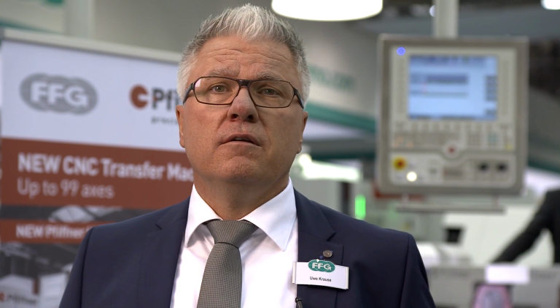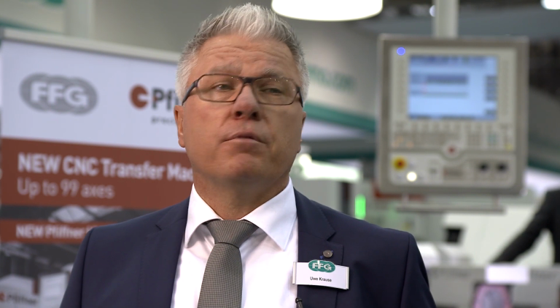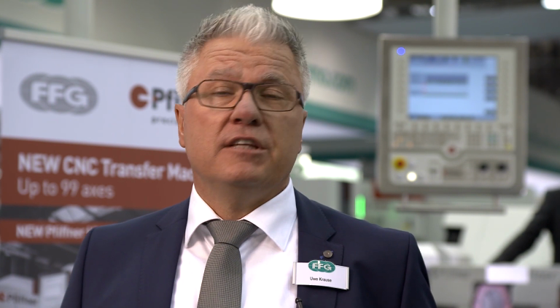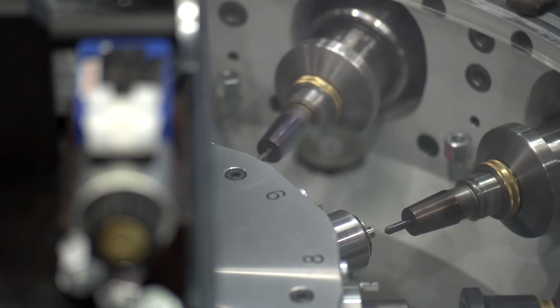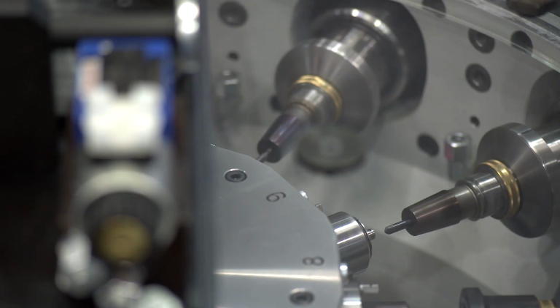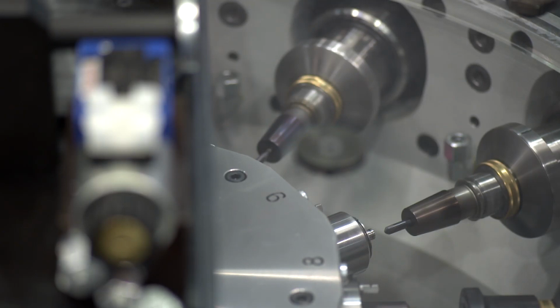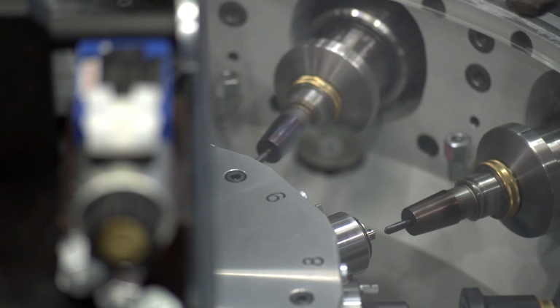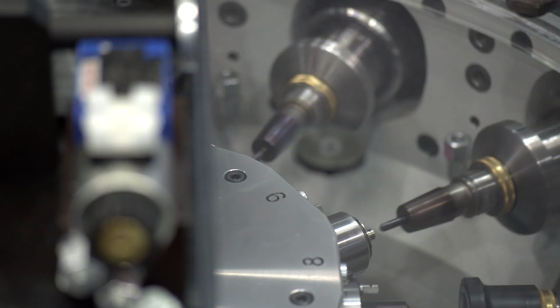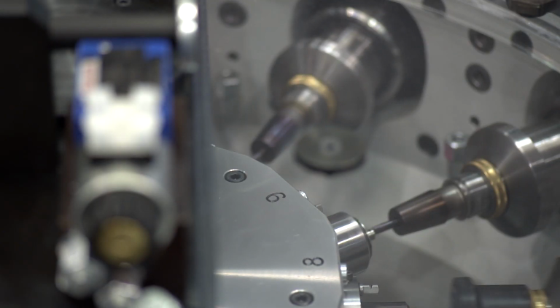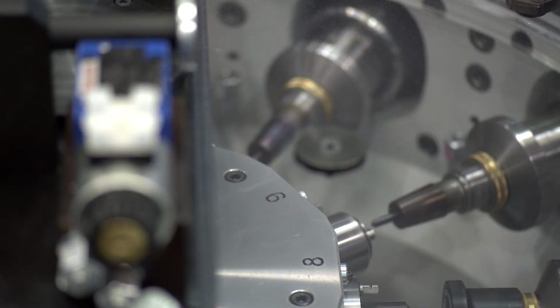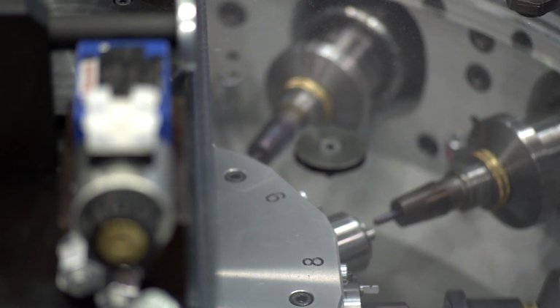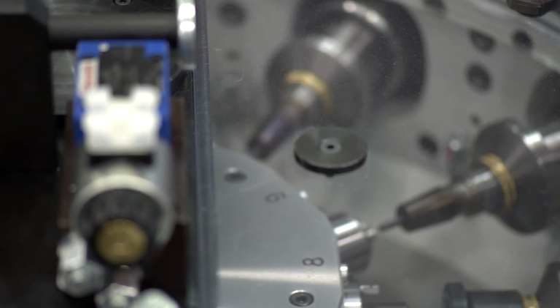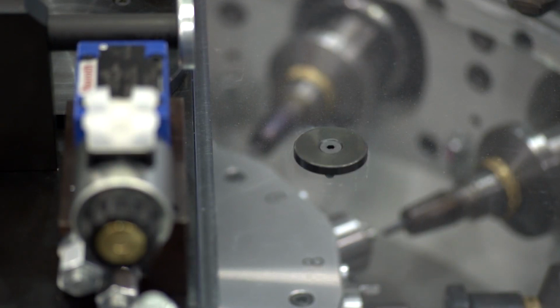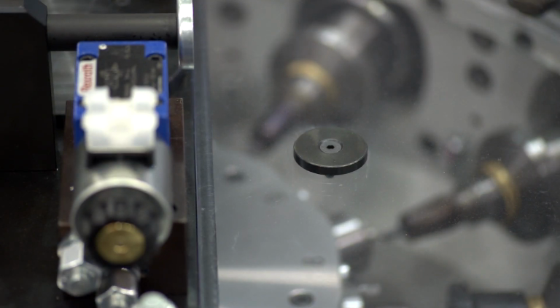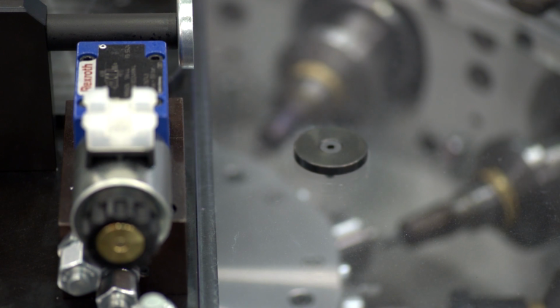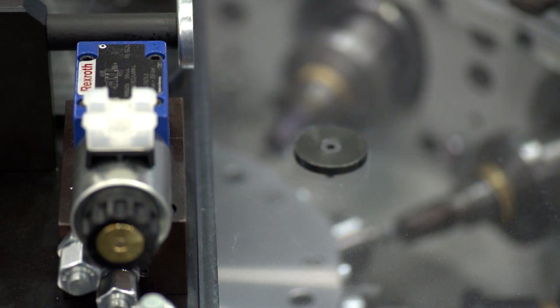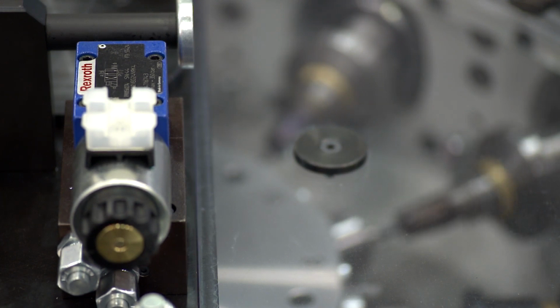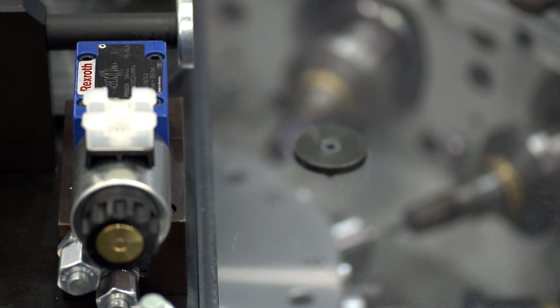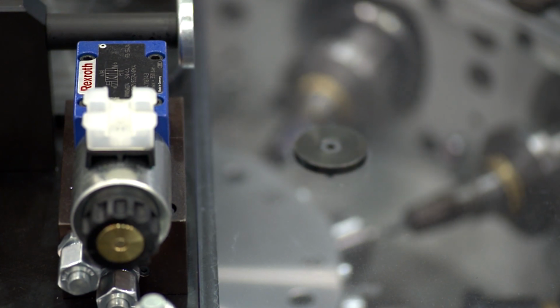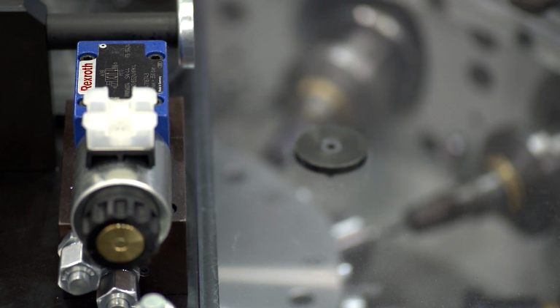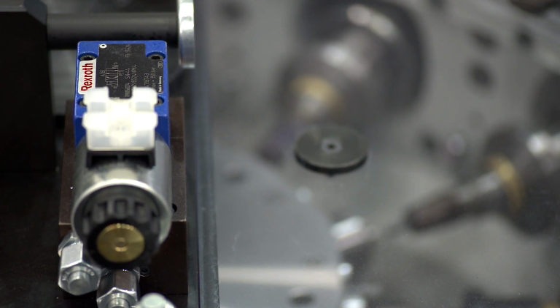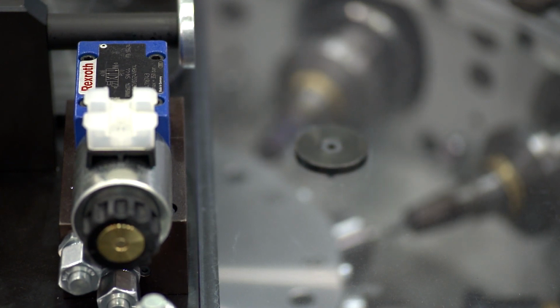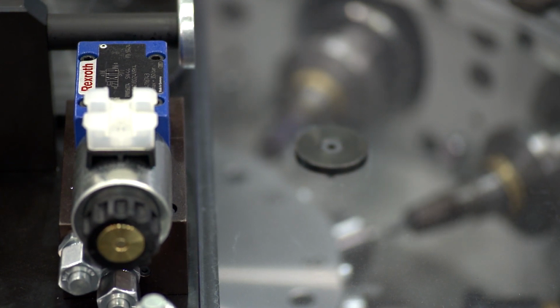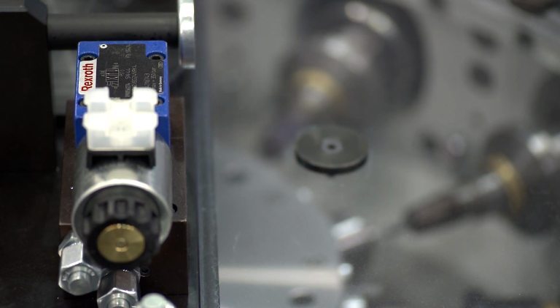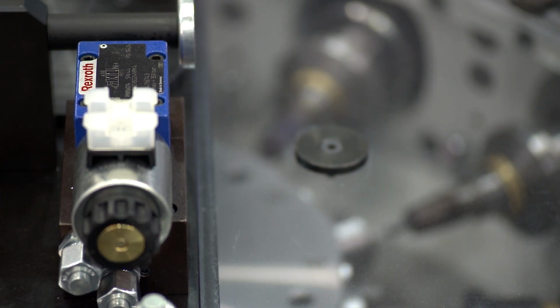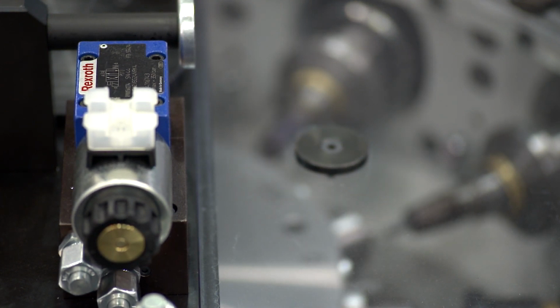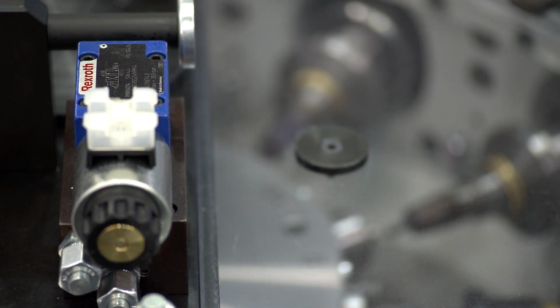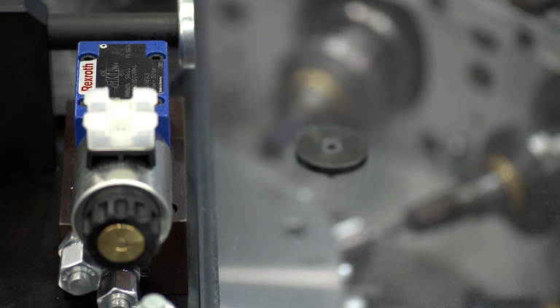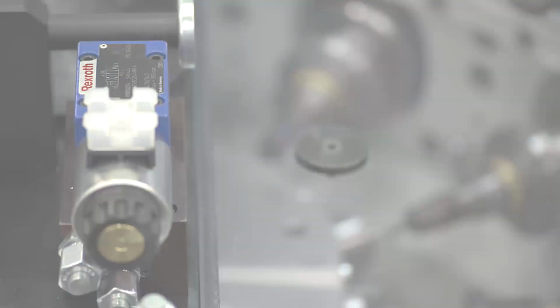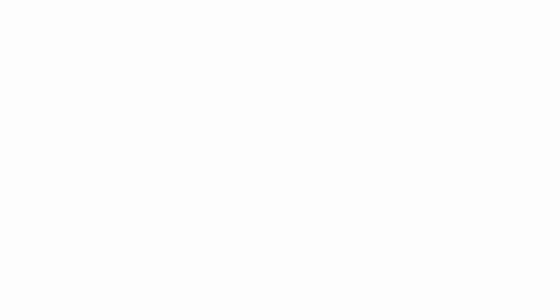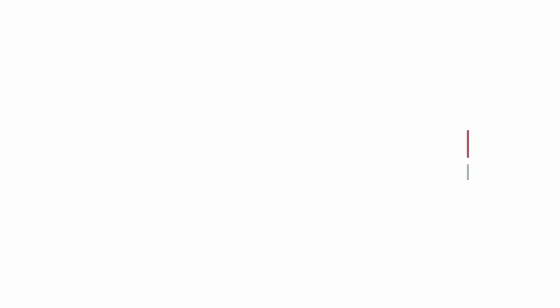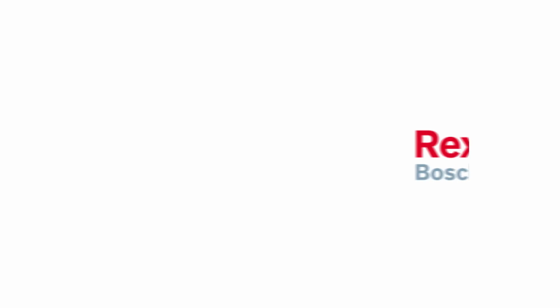In future, our customers will benefit from using our new machine series with Bosch Rexroth MTX control.